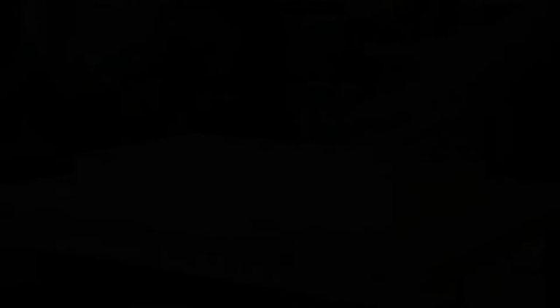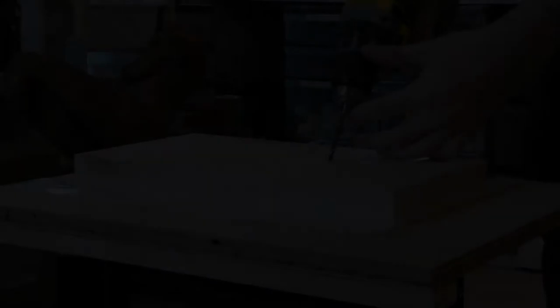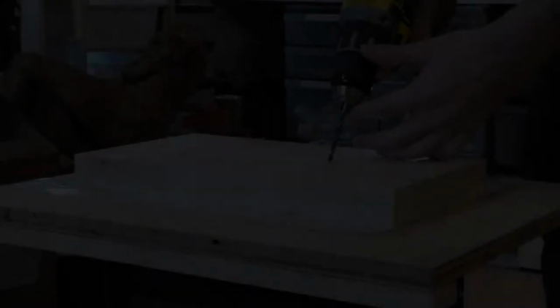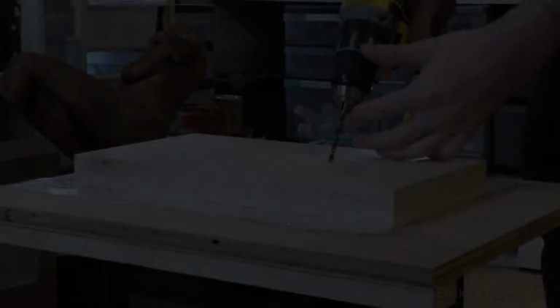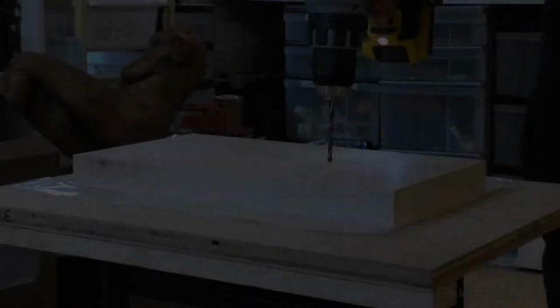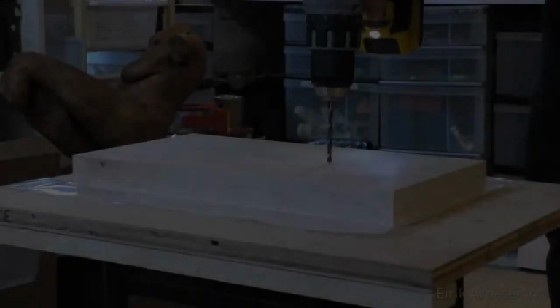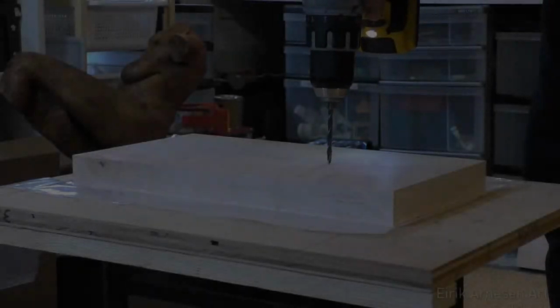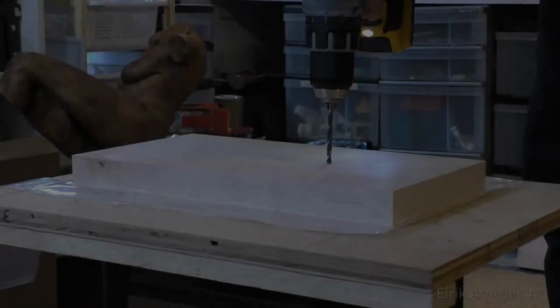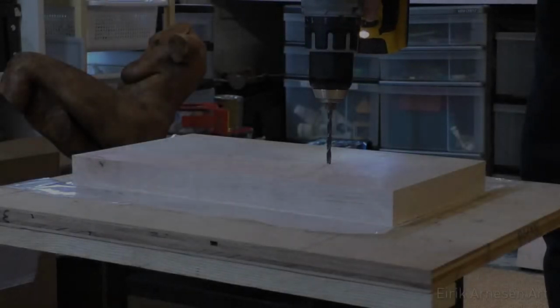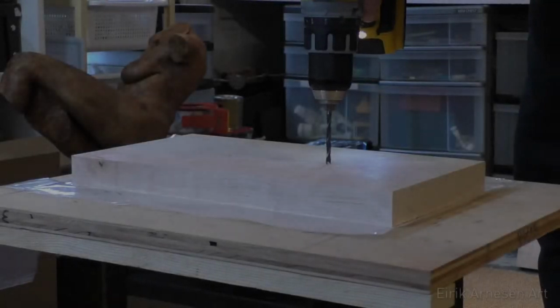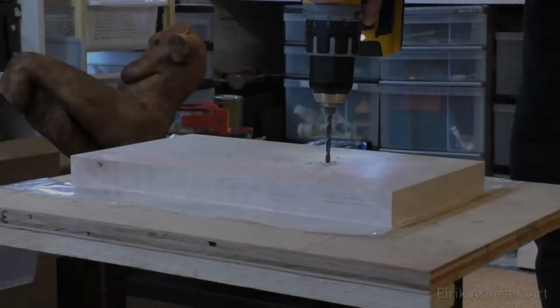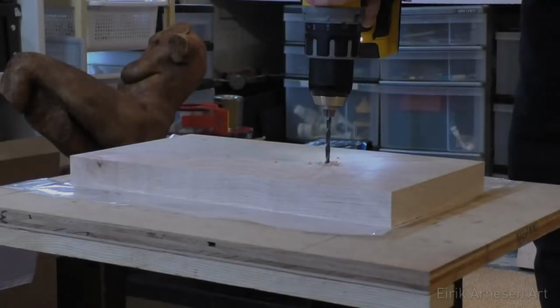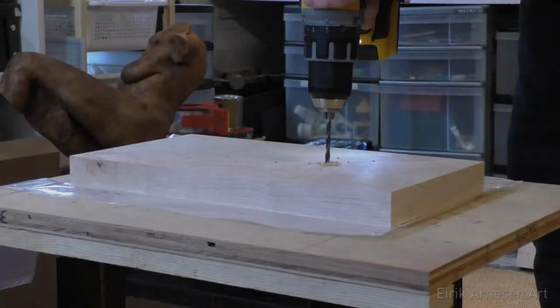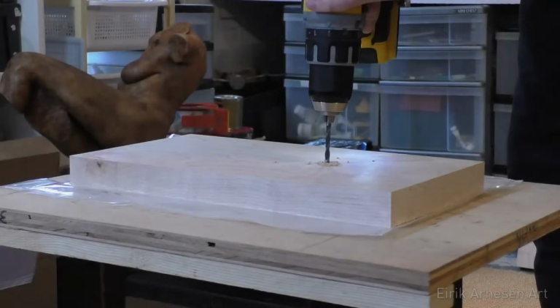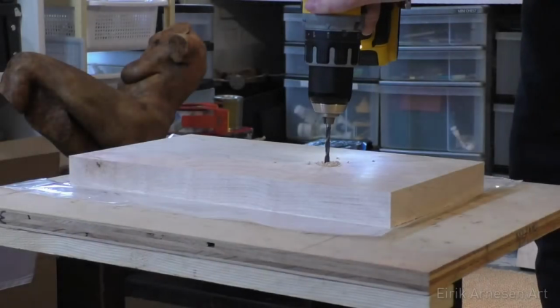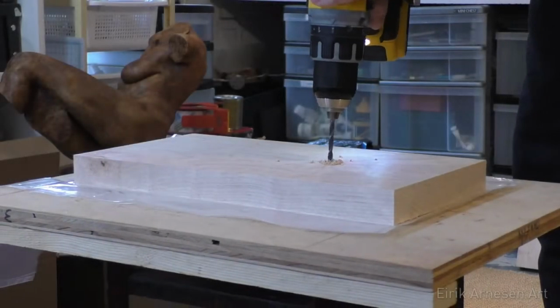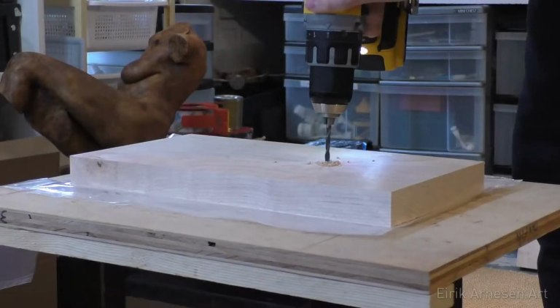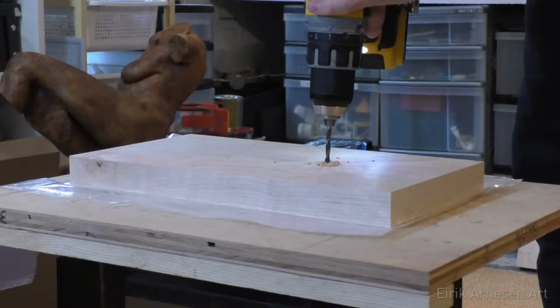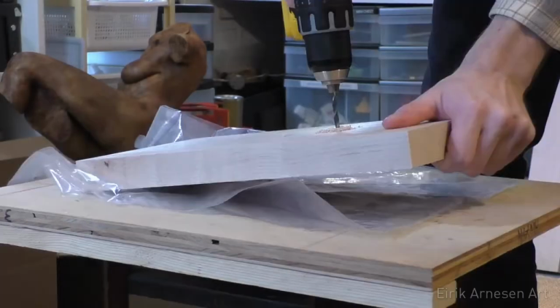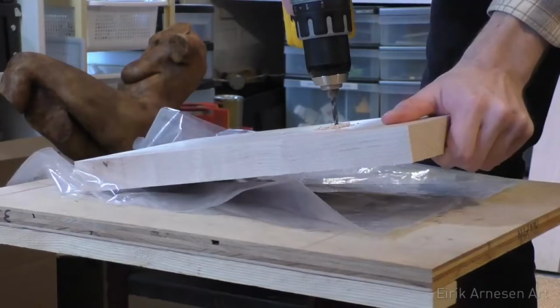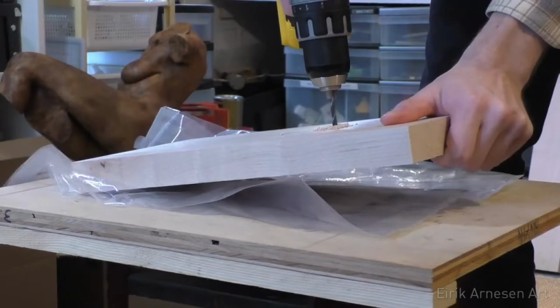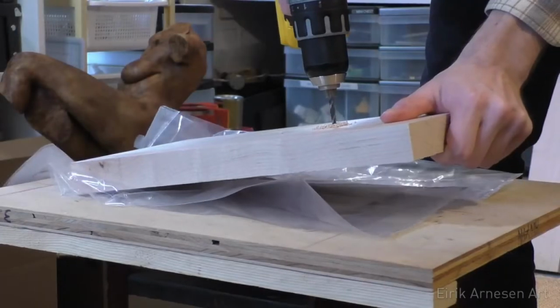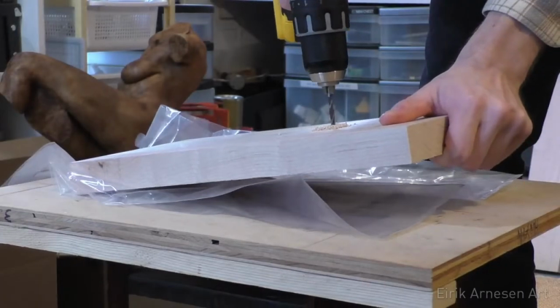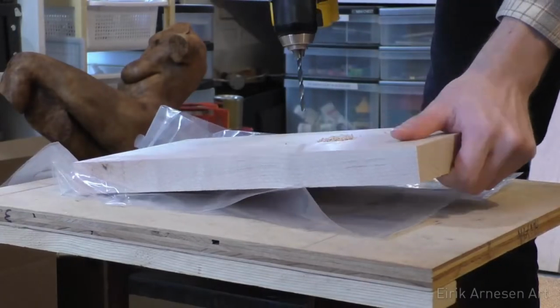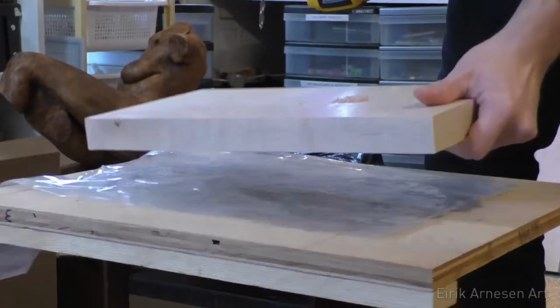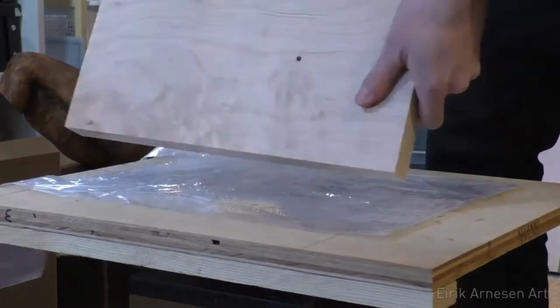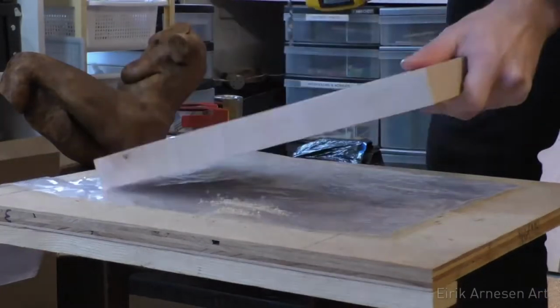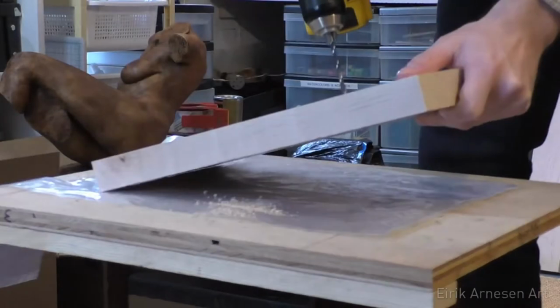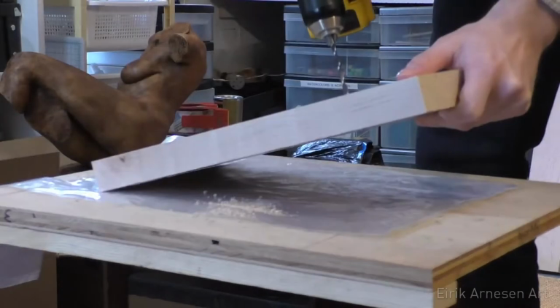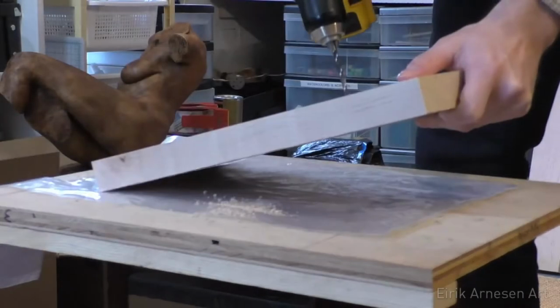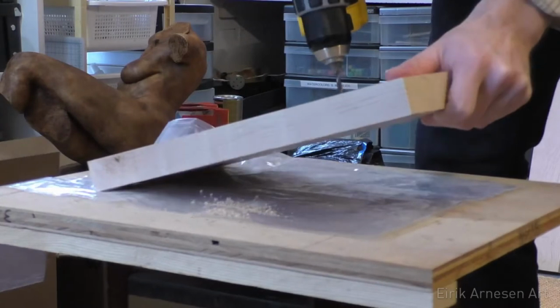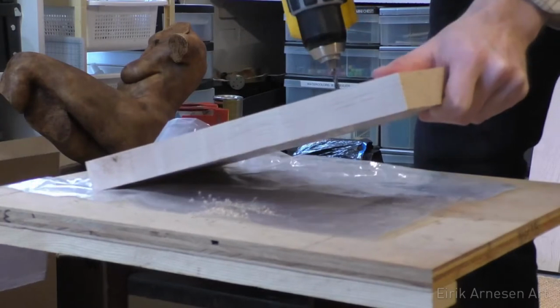Welcome back to the final part of casting in aquaresin, Part 9: mounting and photography.